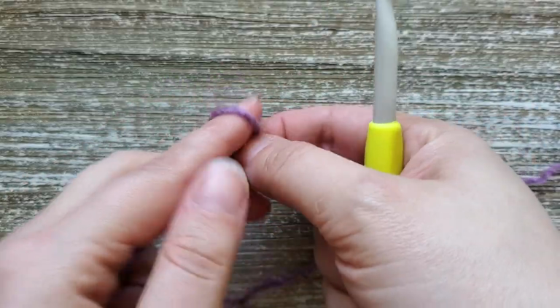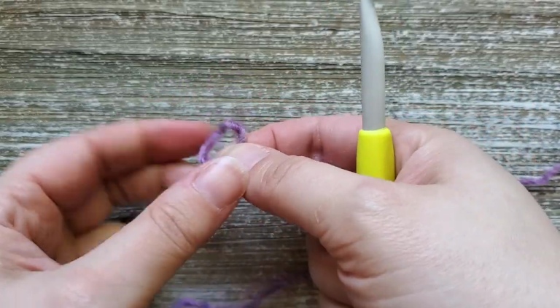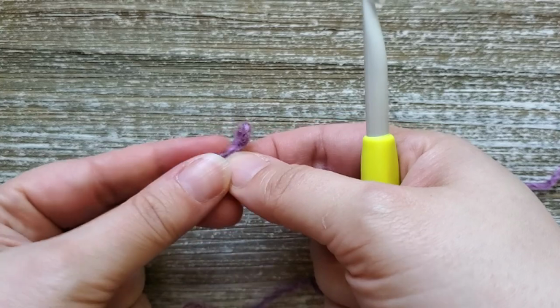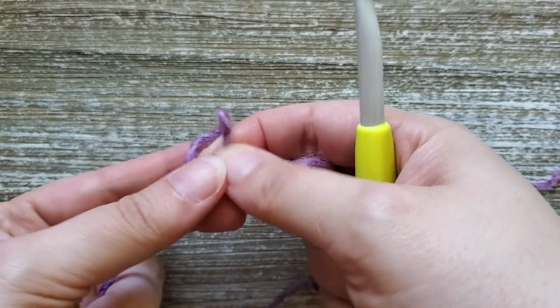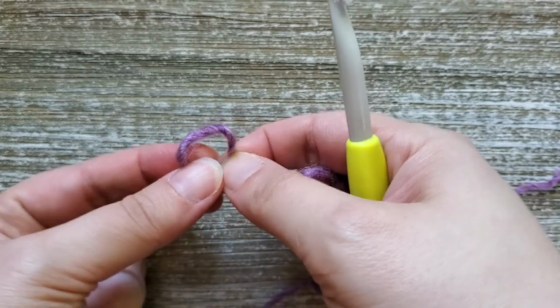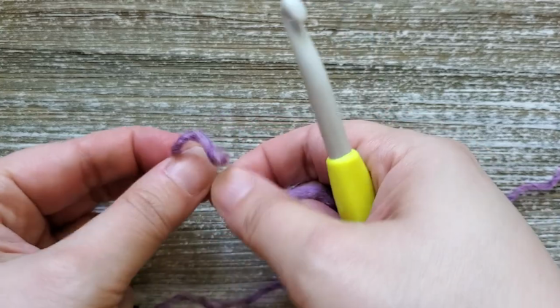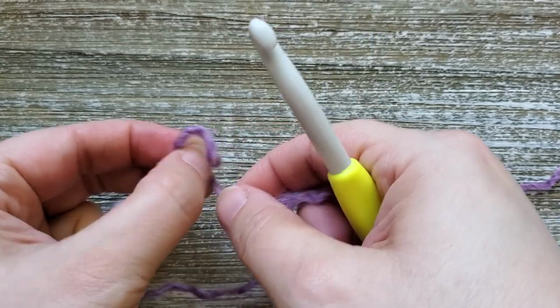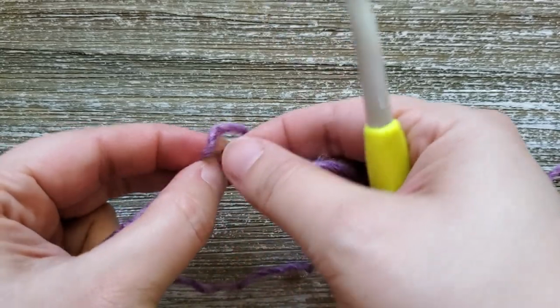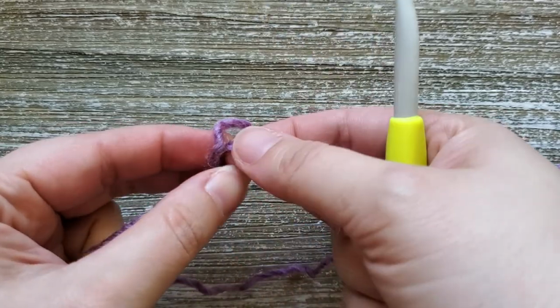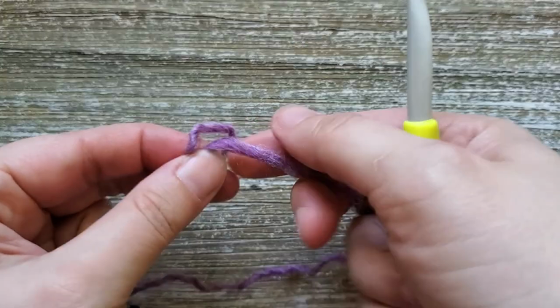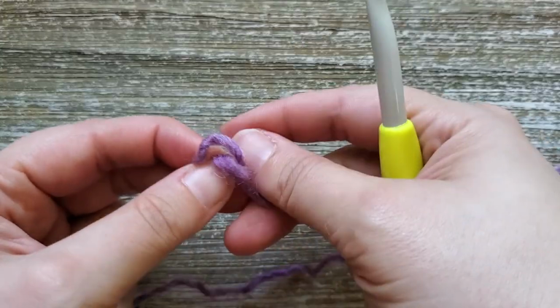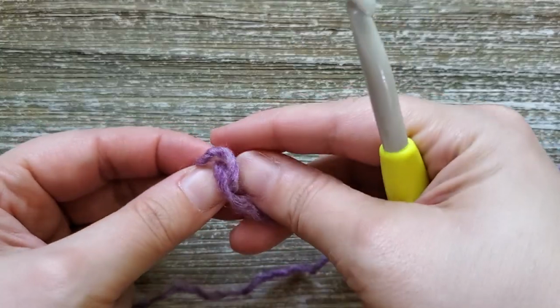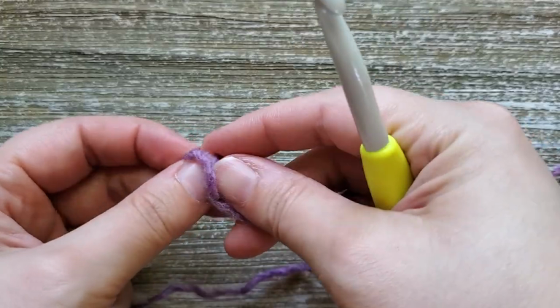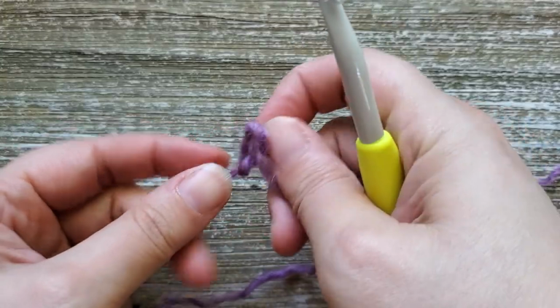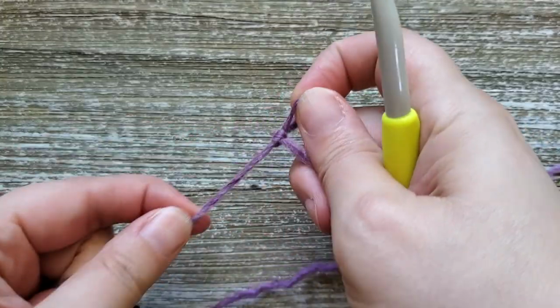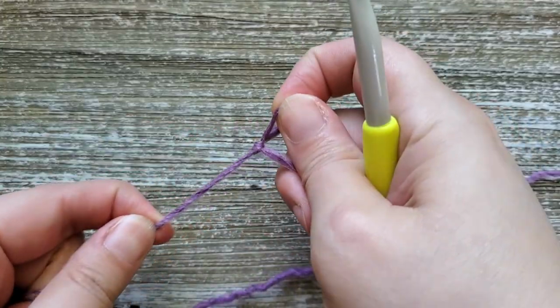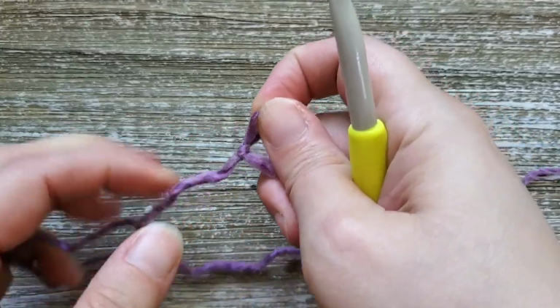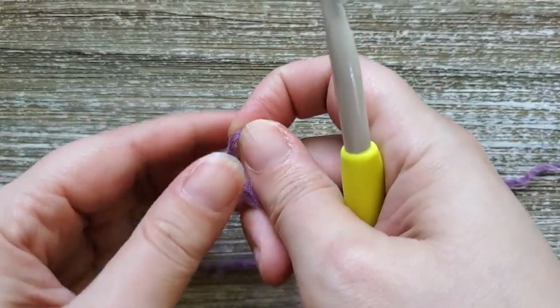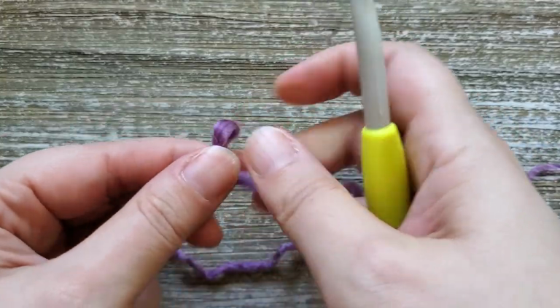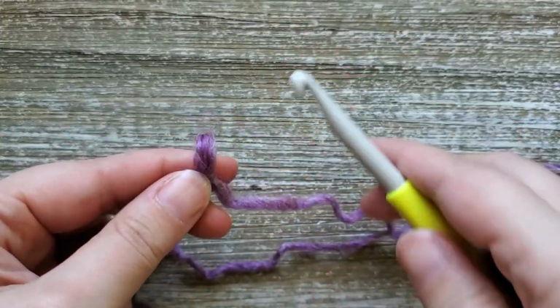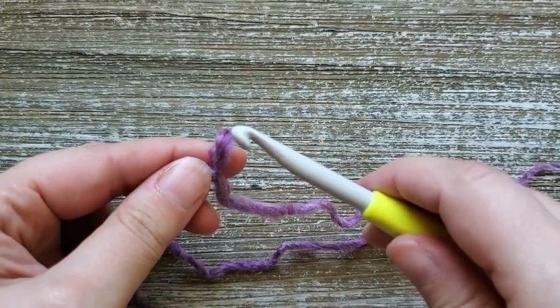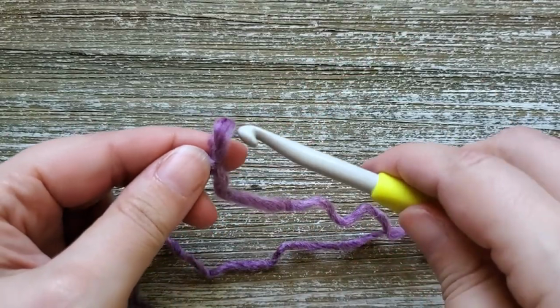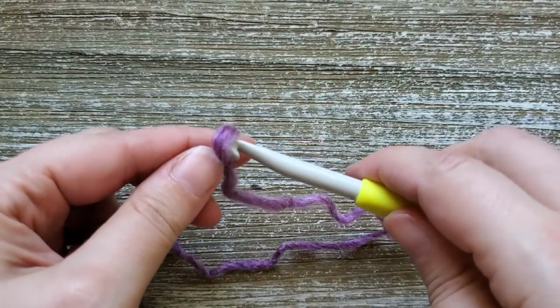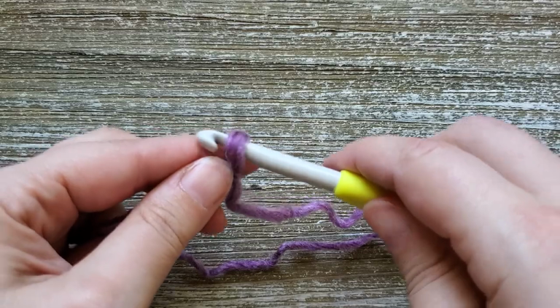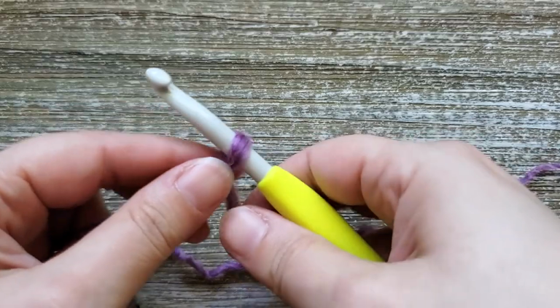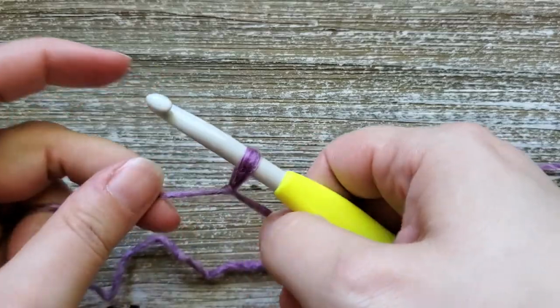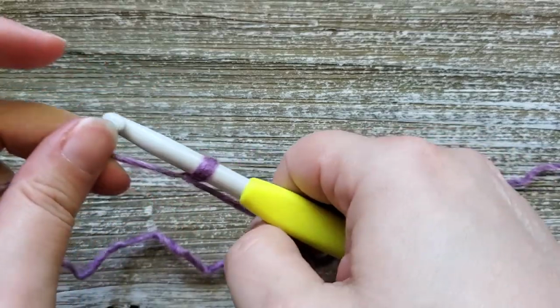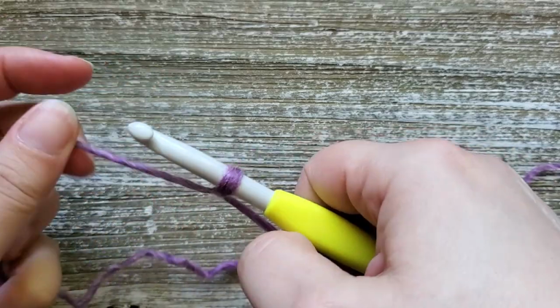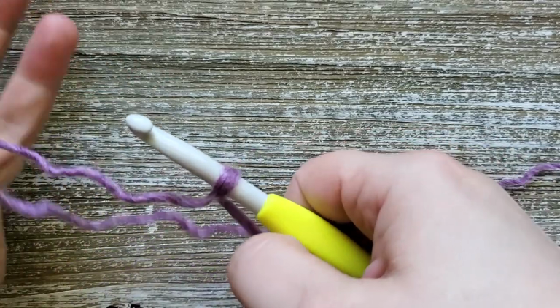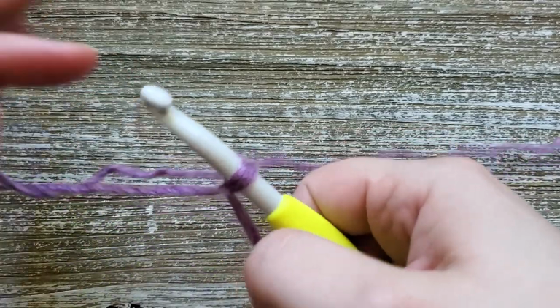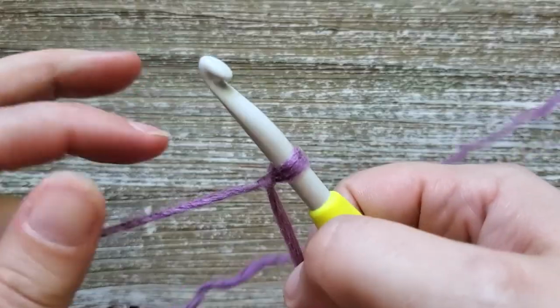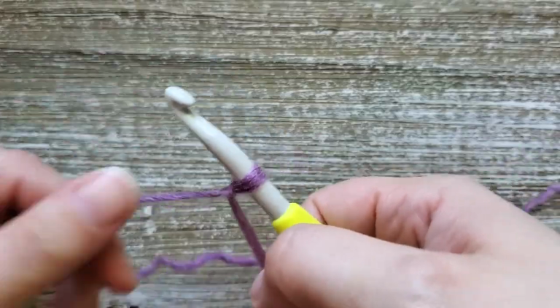To start out you want to create your slip knot, and then we're going to chain 25.